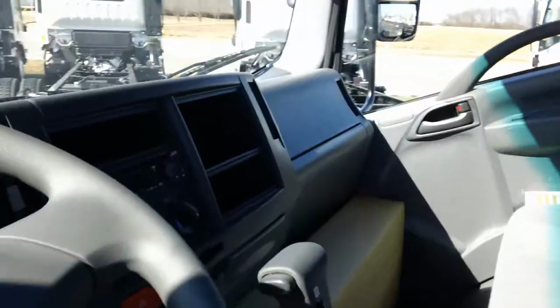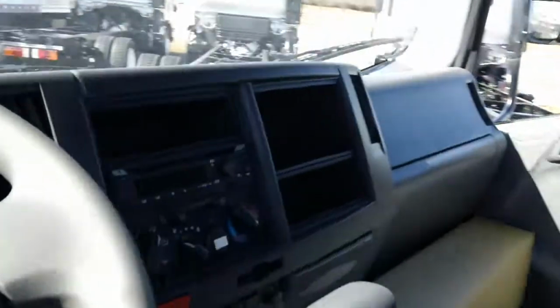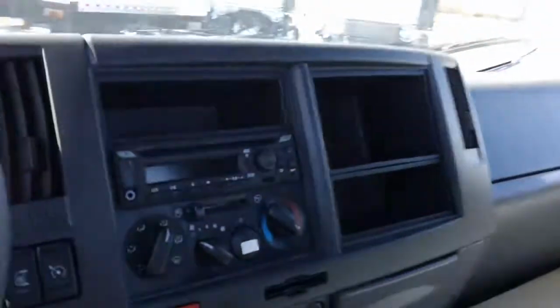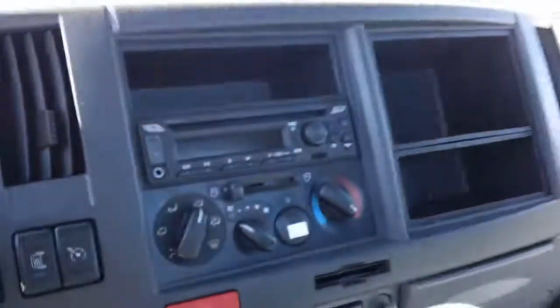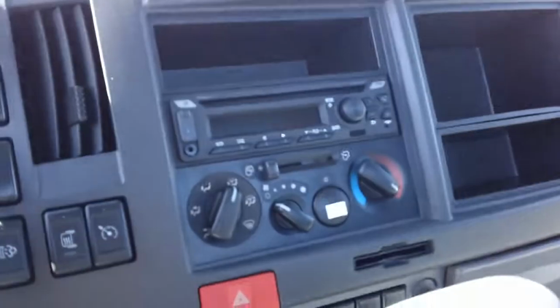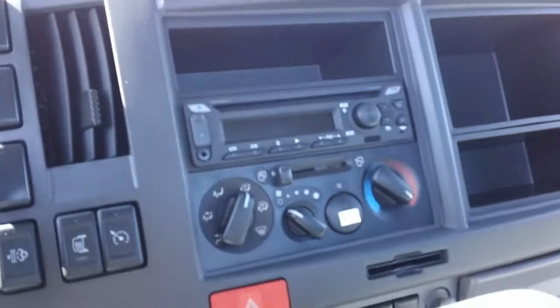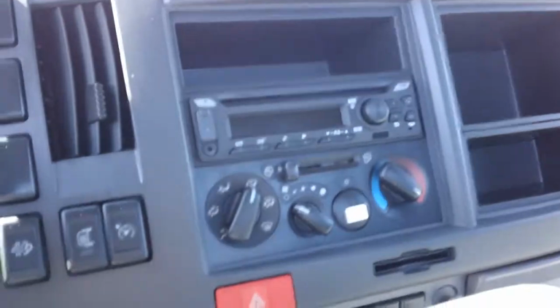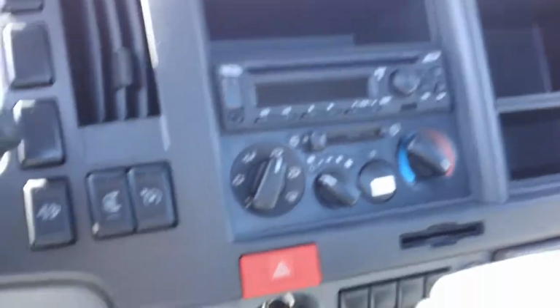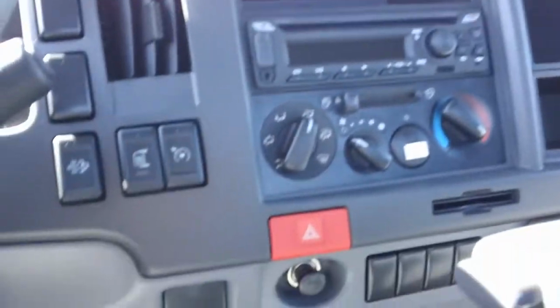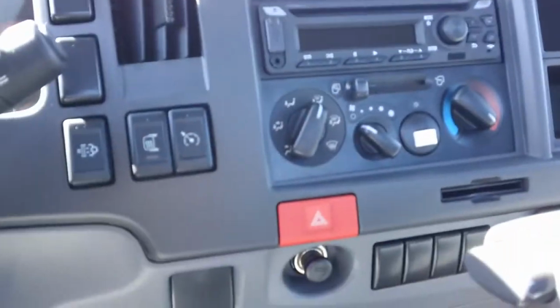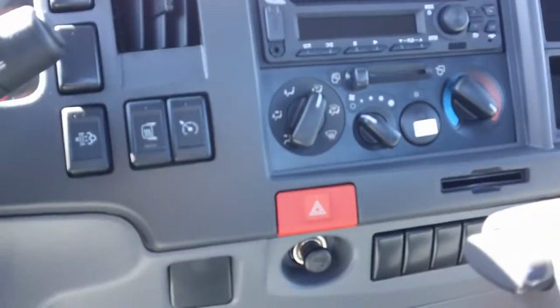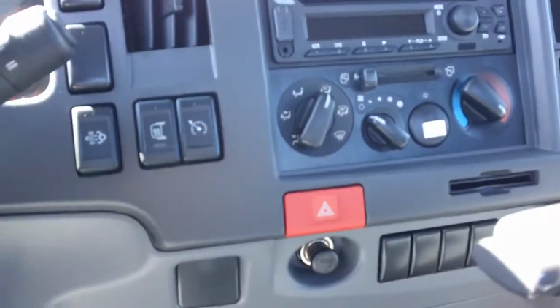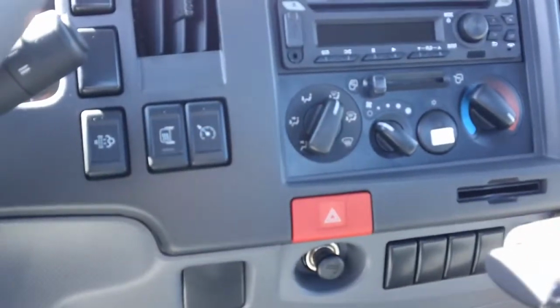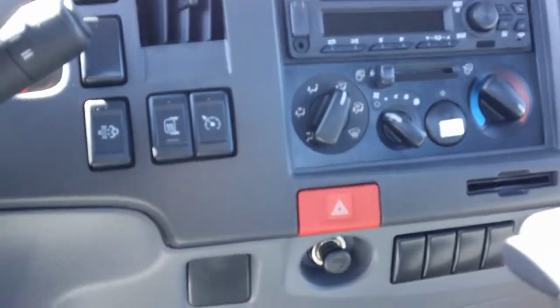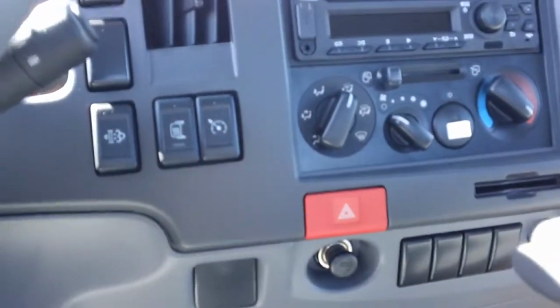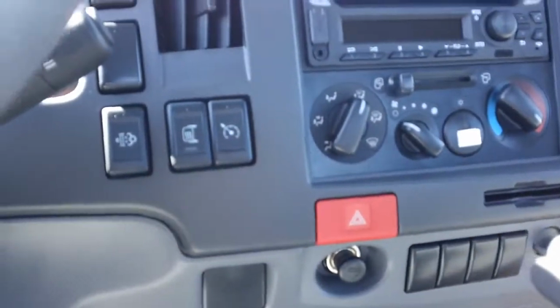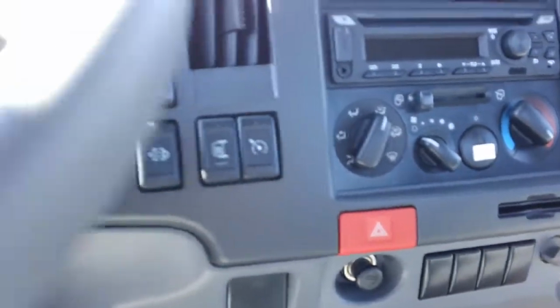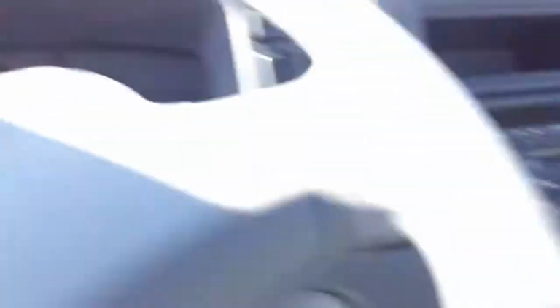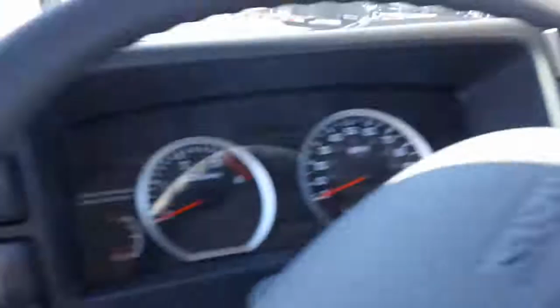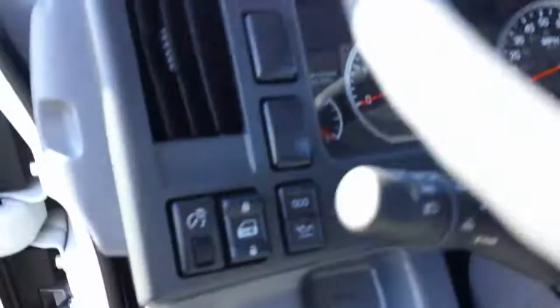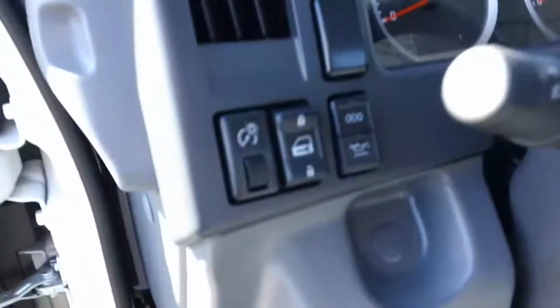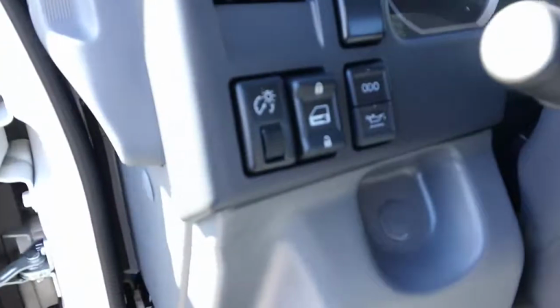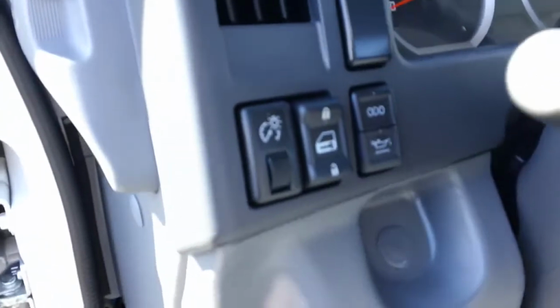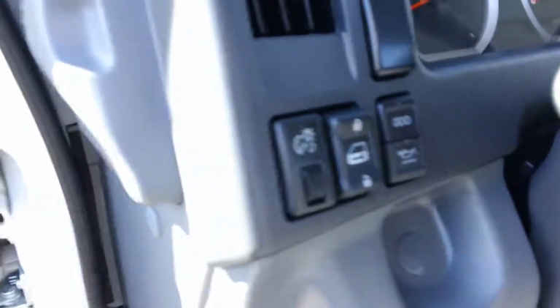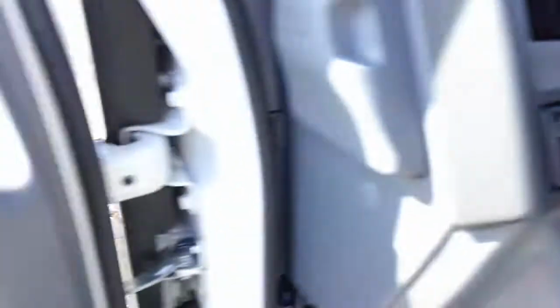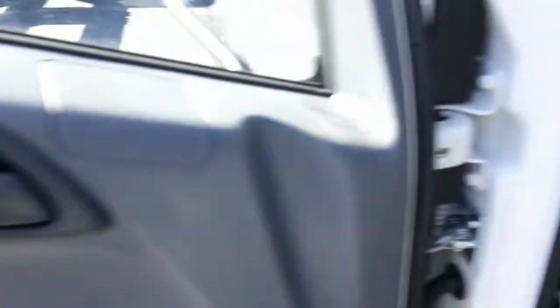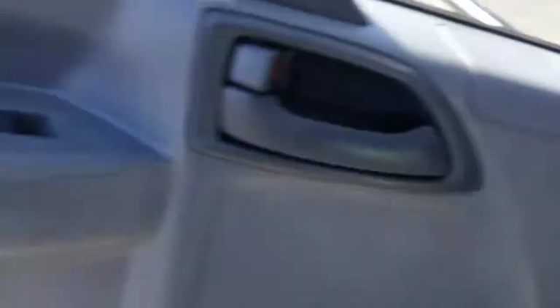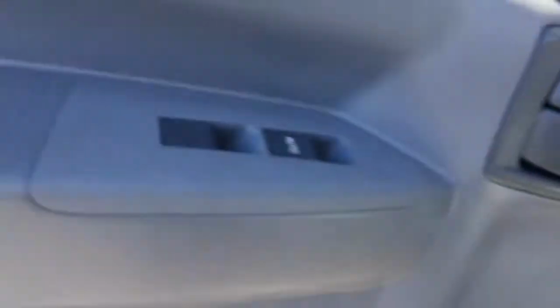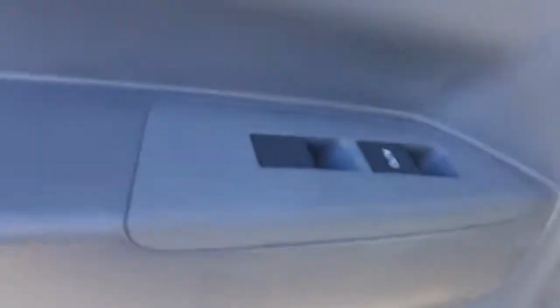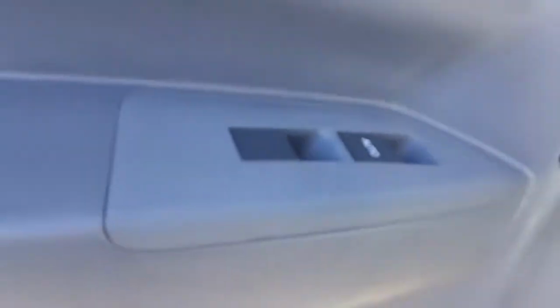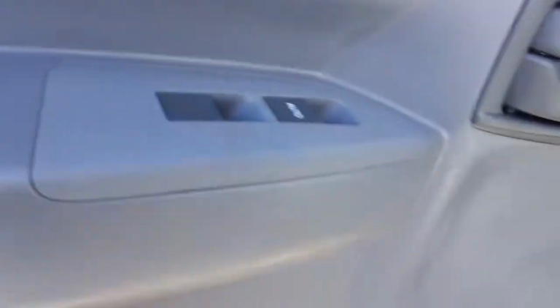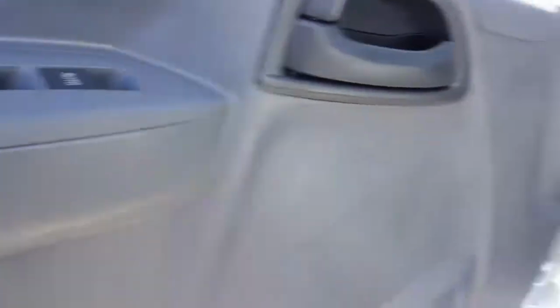Got your Bluetooth radio, heated mirrors, cruise control, power locks, and power windows.